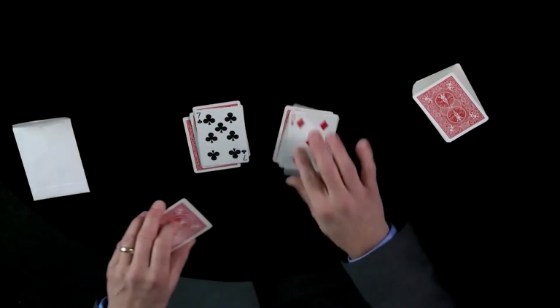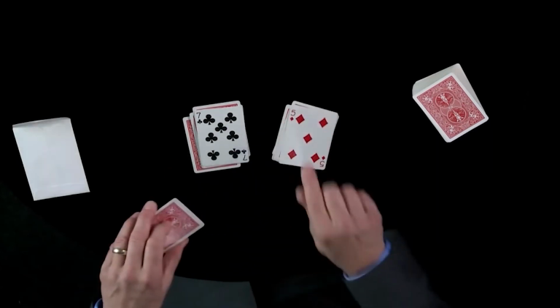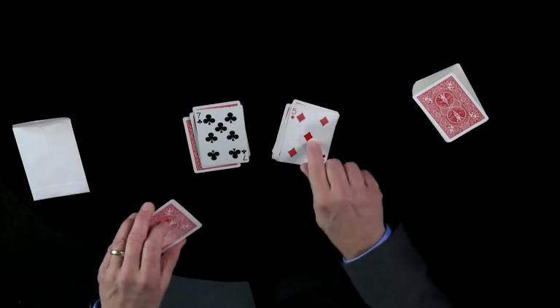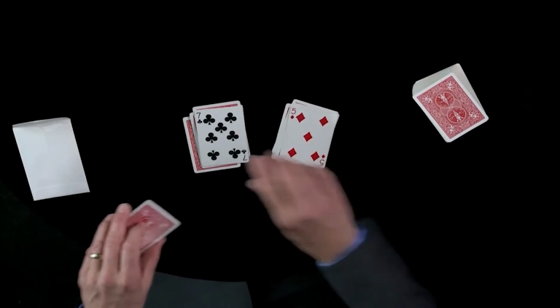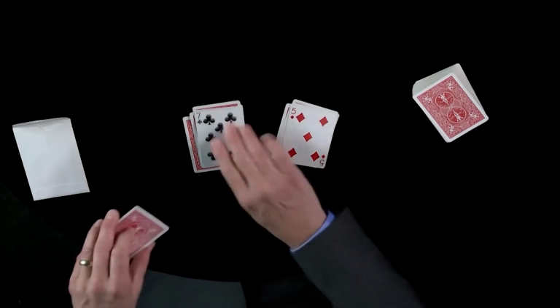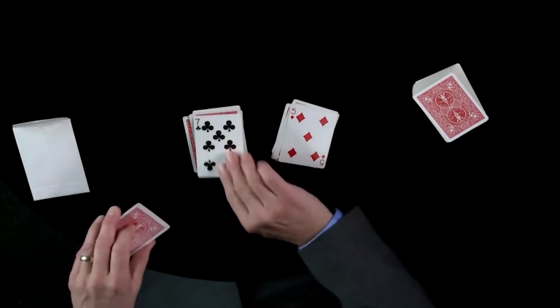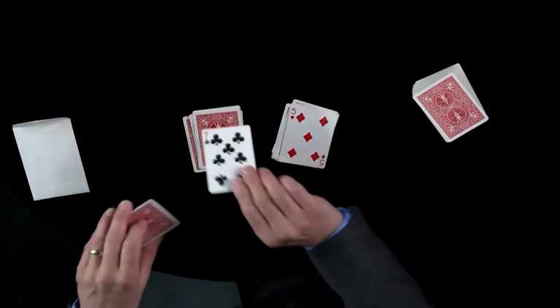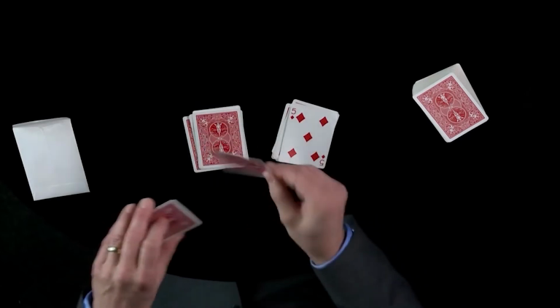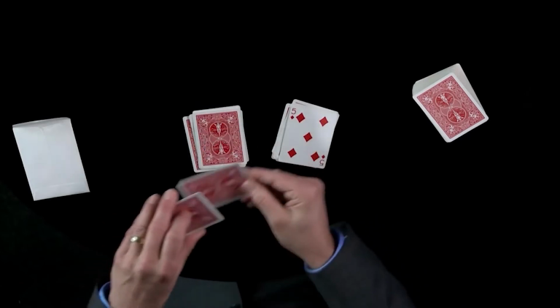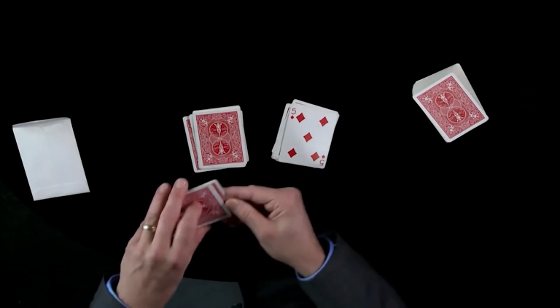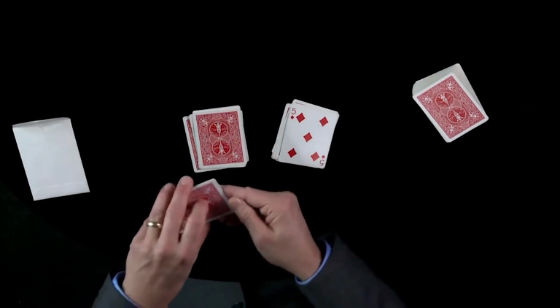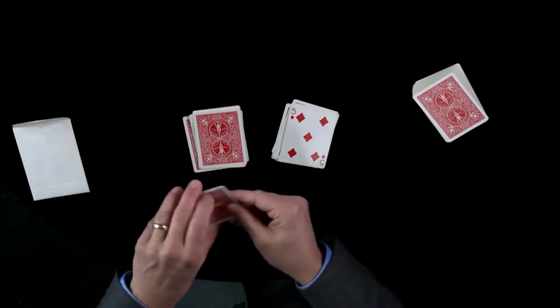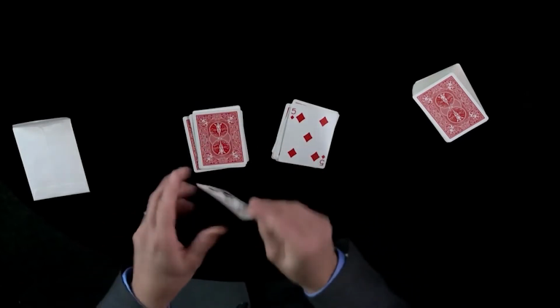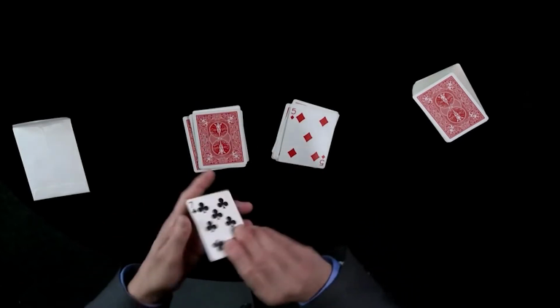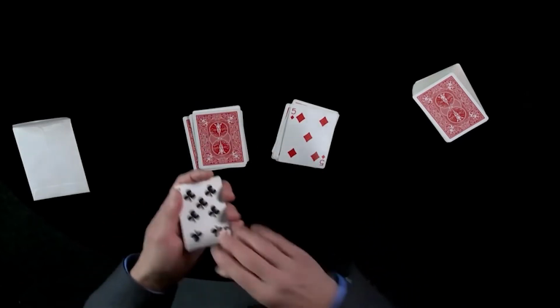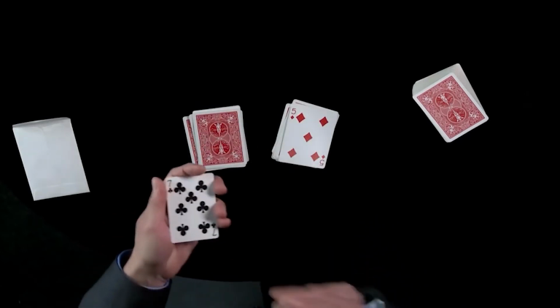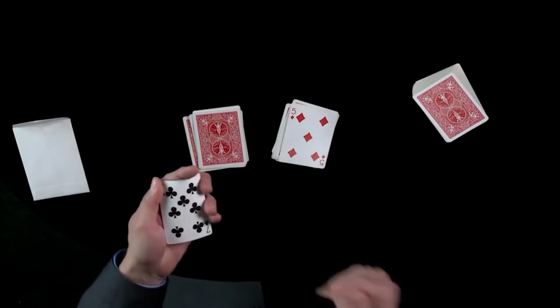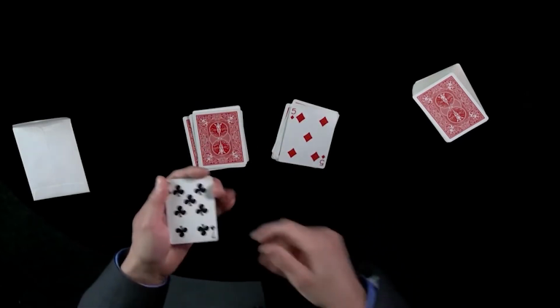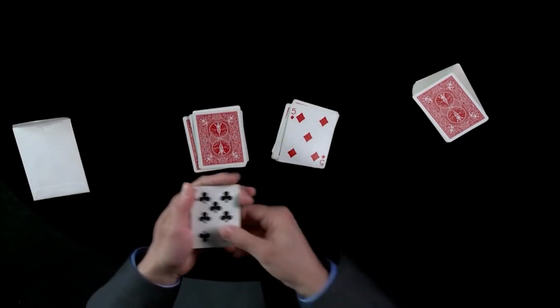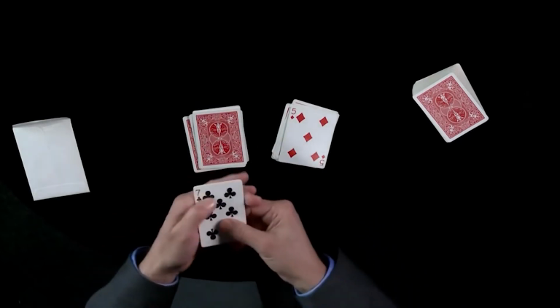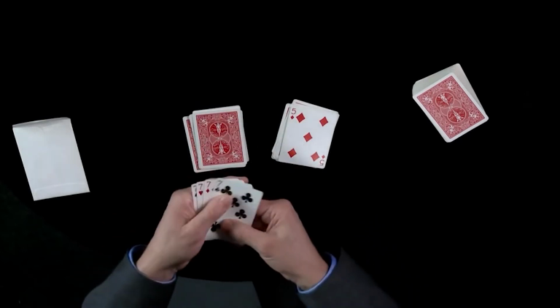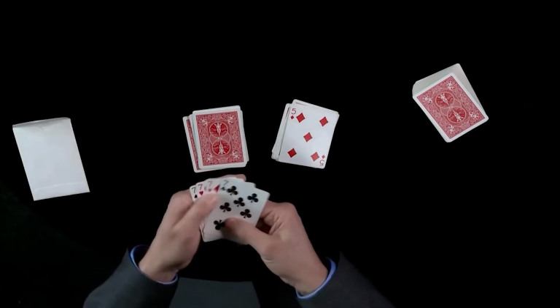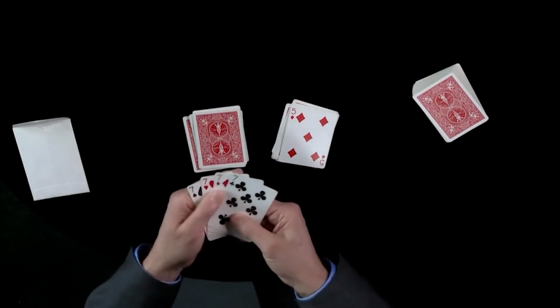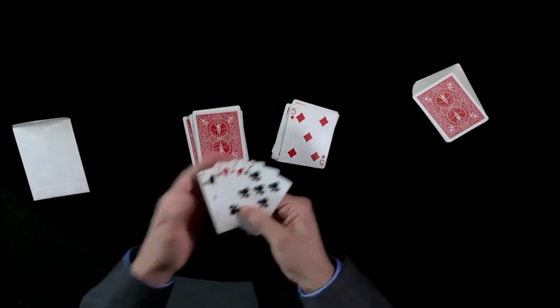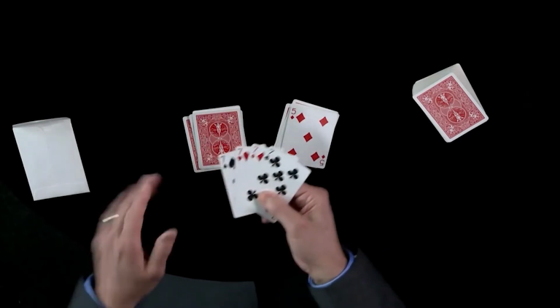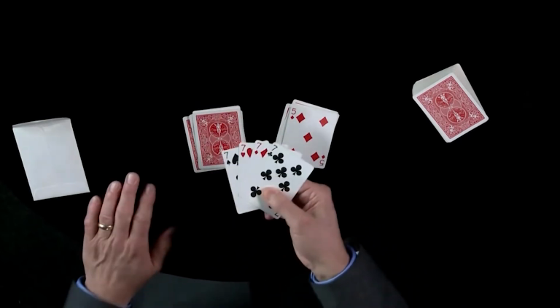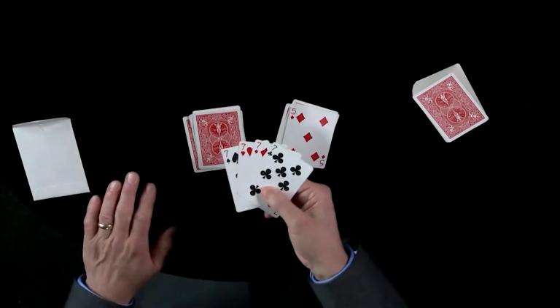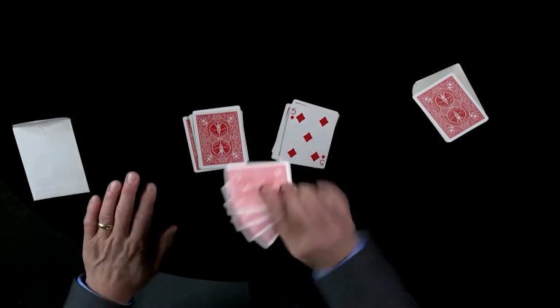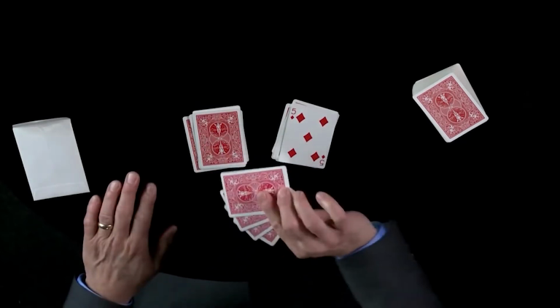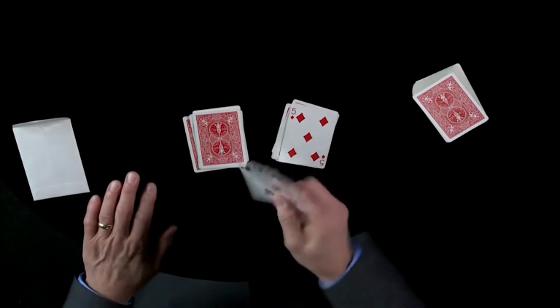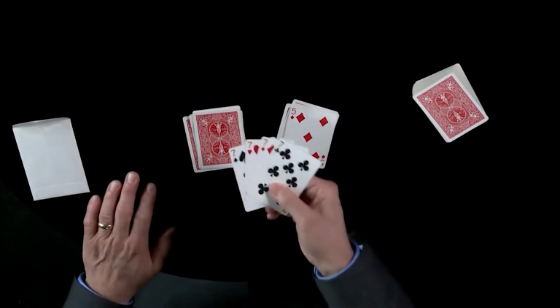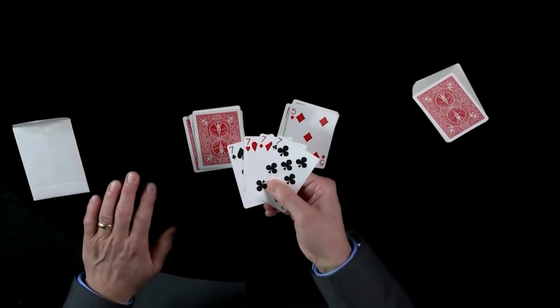If I don't use the five, if I use the seven instead, give a little snap — all the cards become sevens.